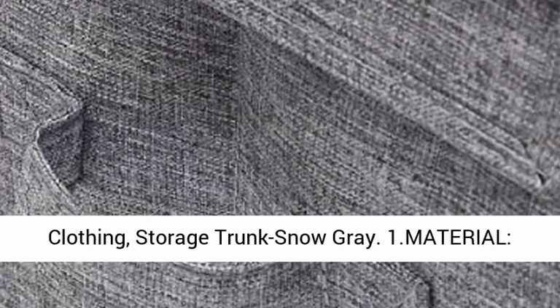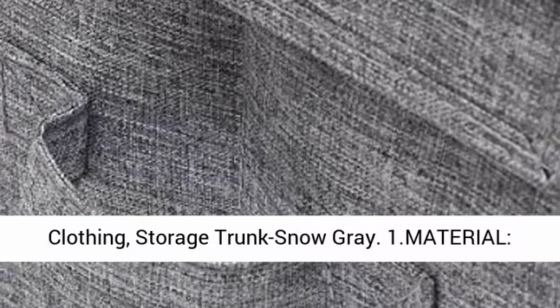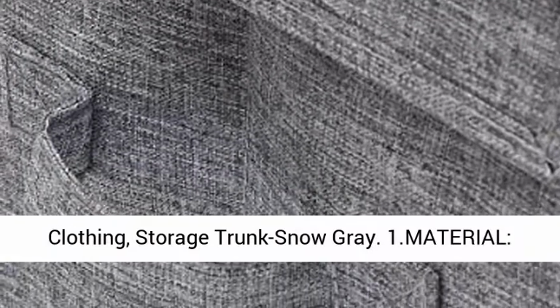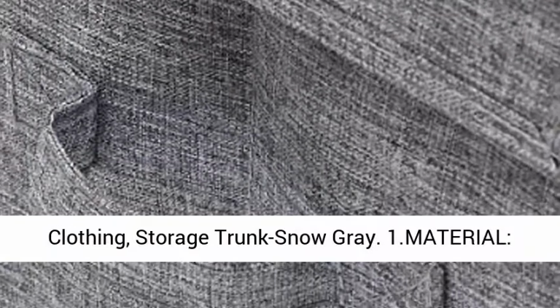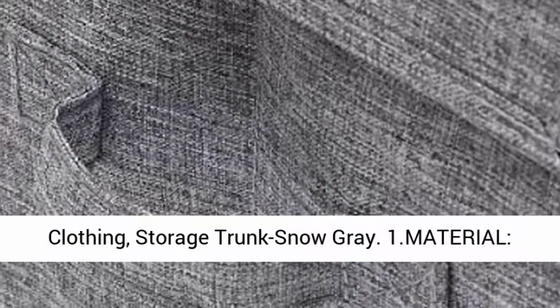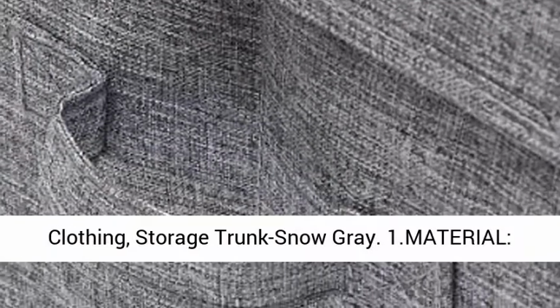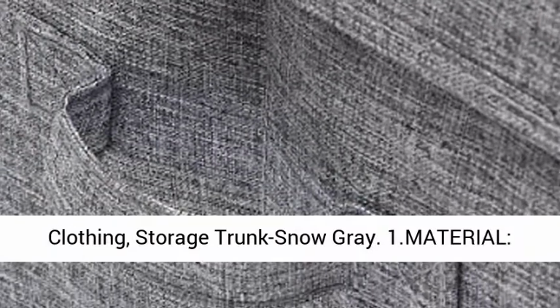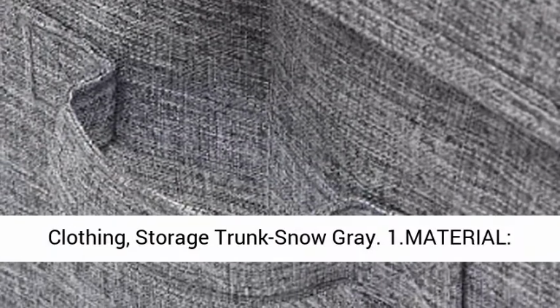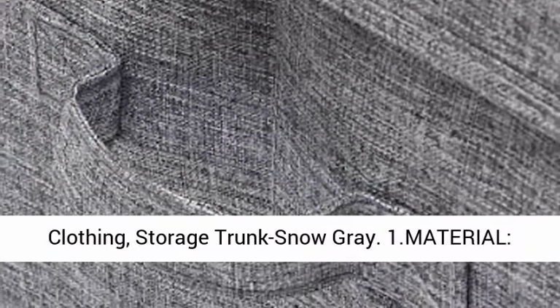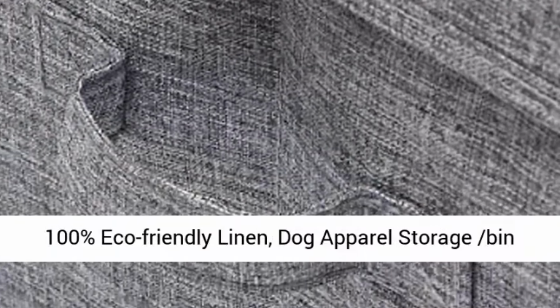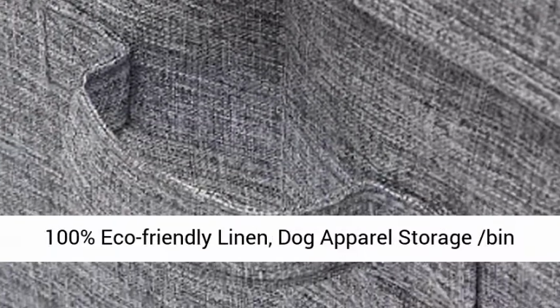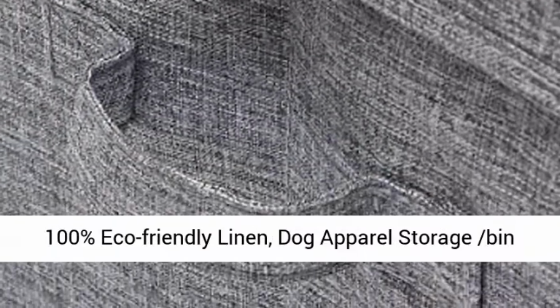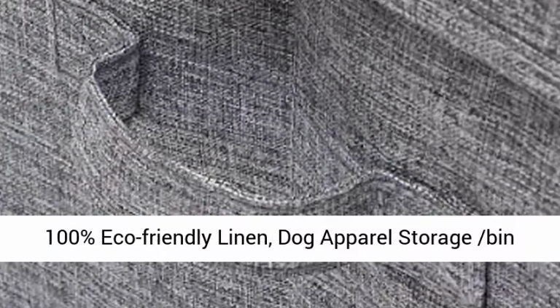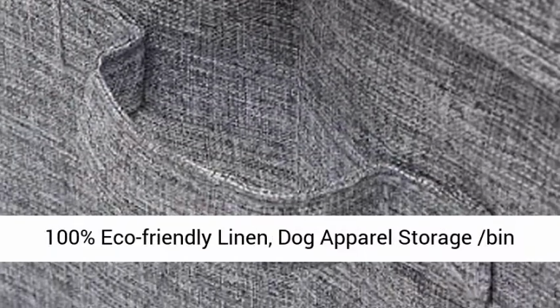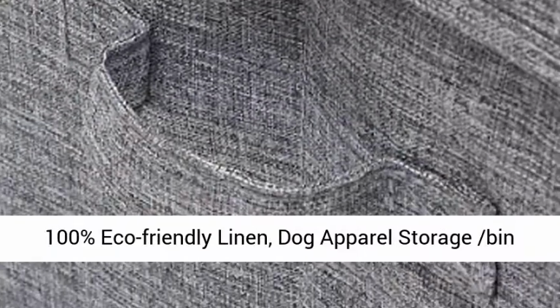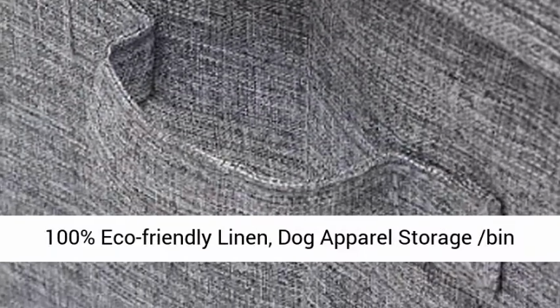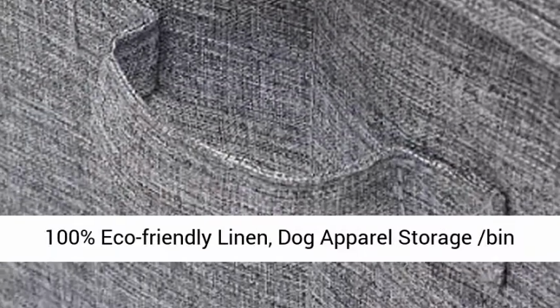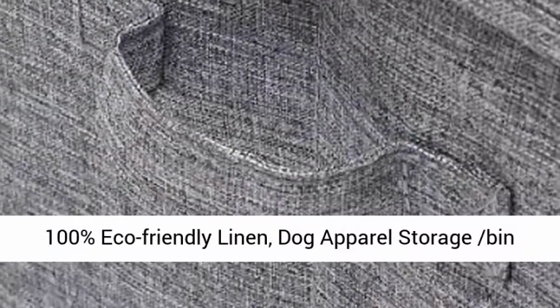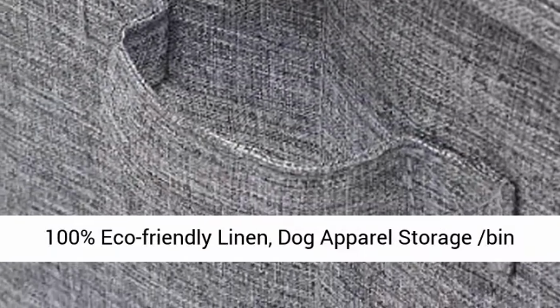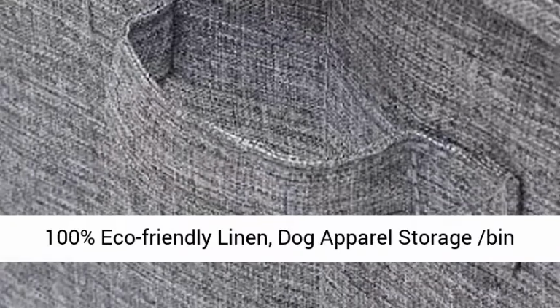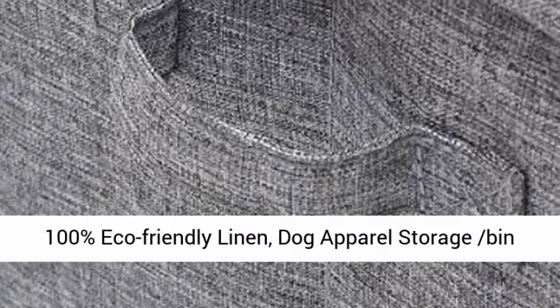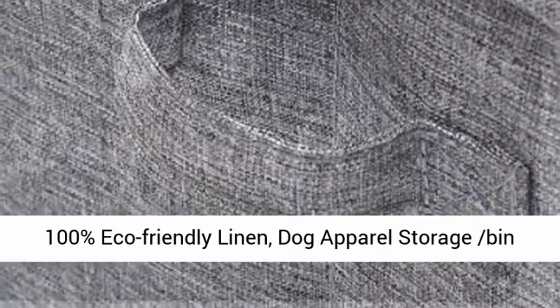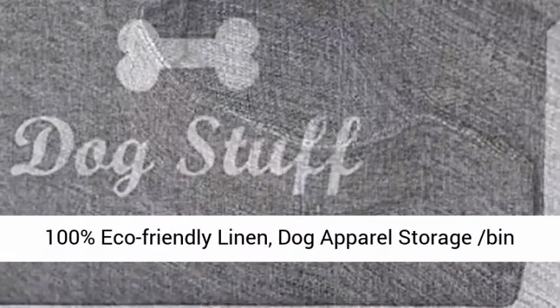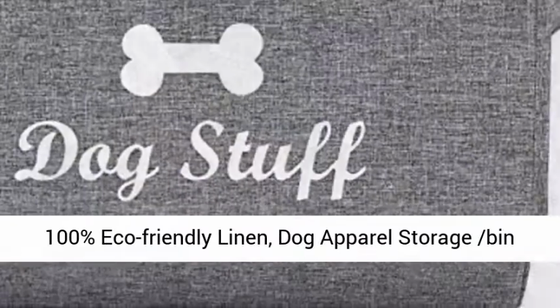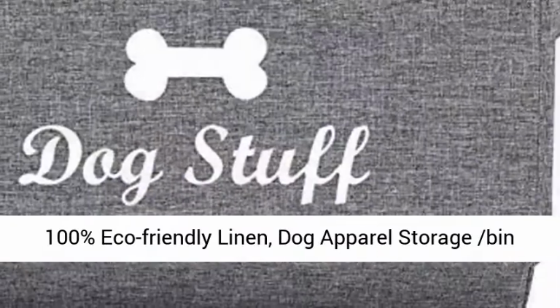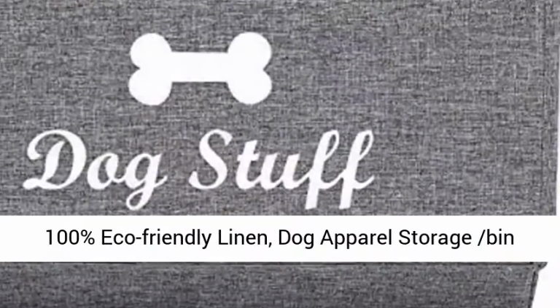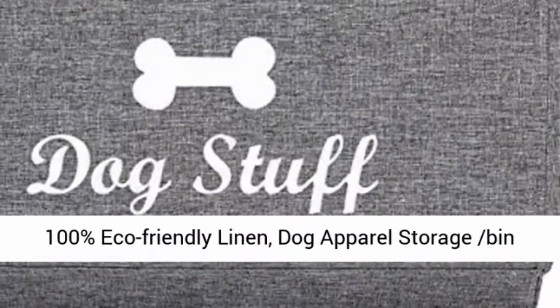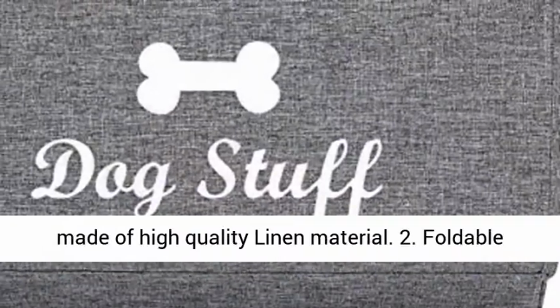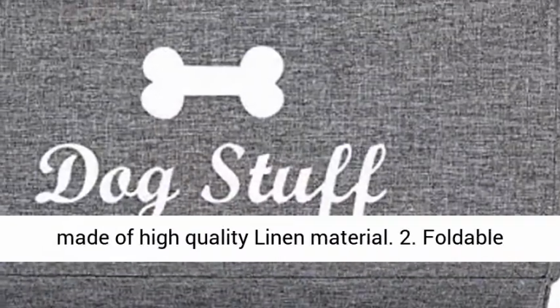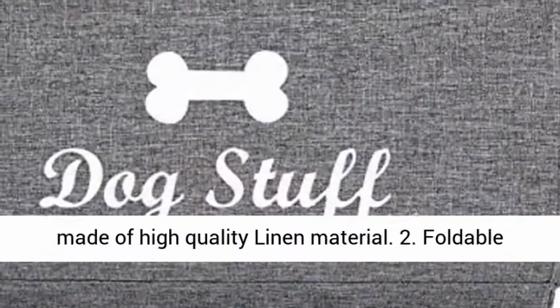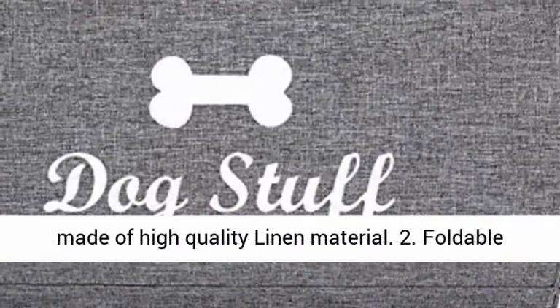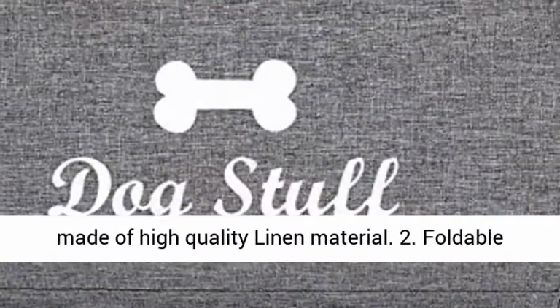Material: 100% eco-friendly linen. This dog apparel storage bin is made of high-quality linen material.